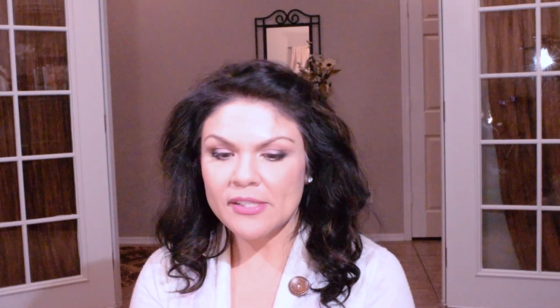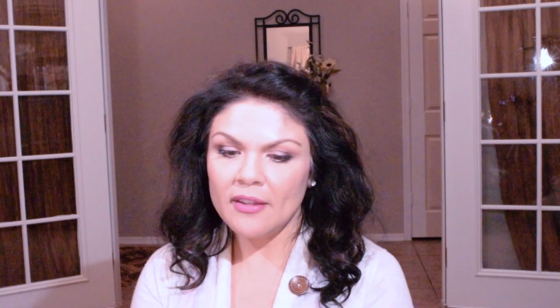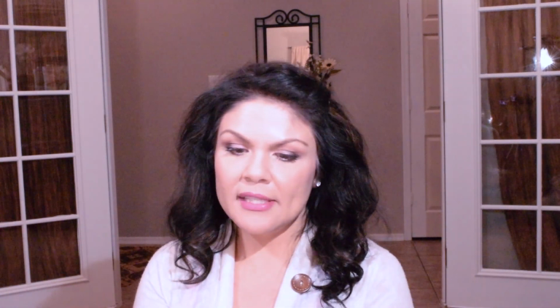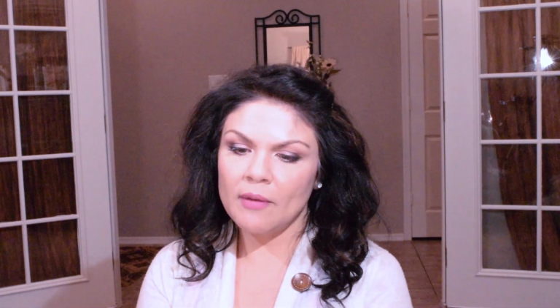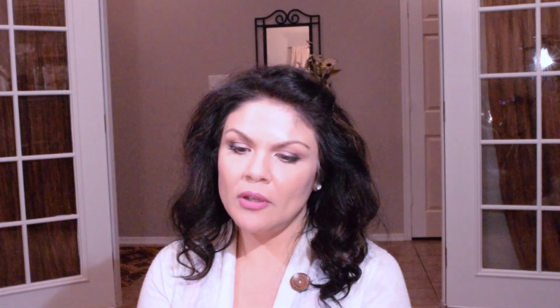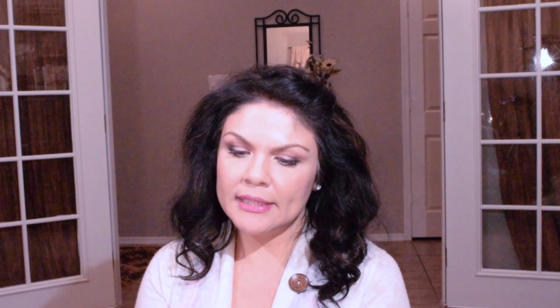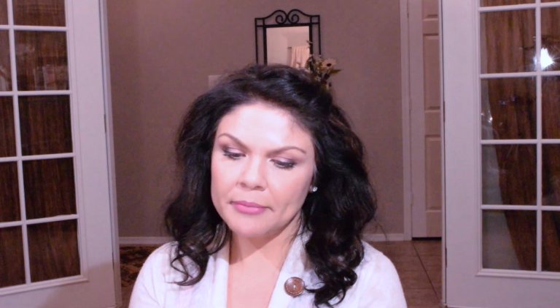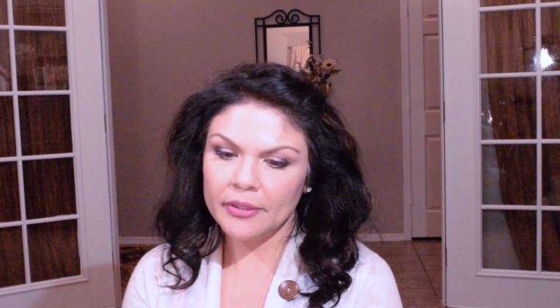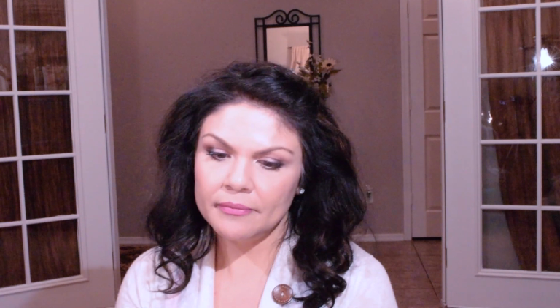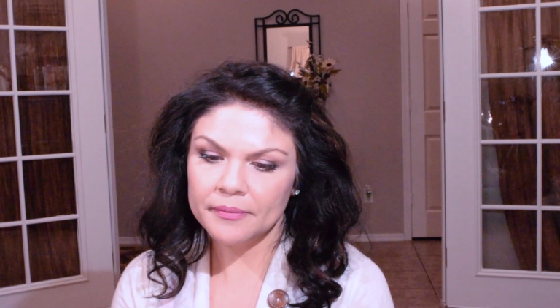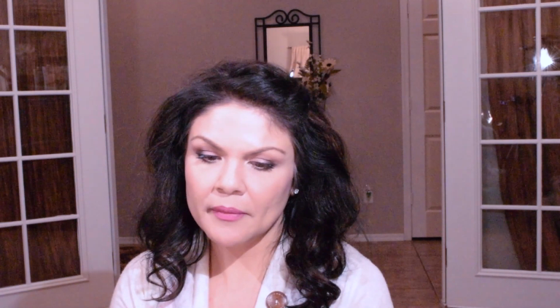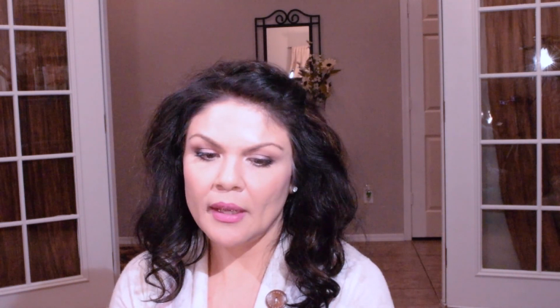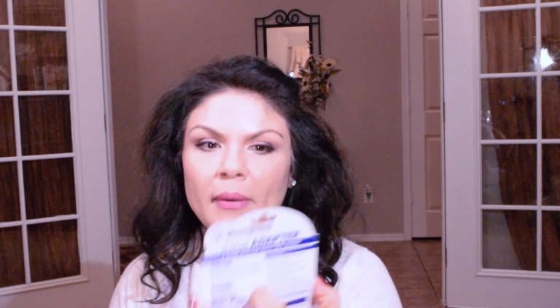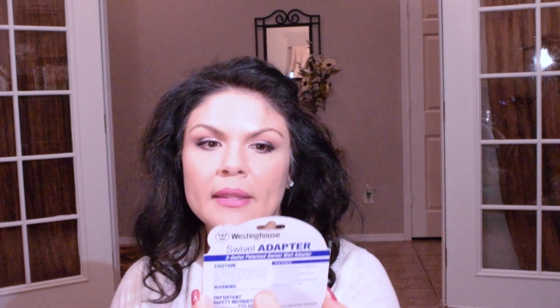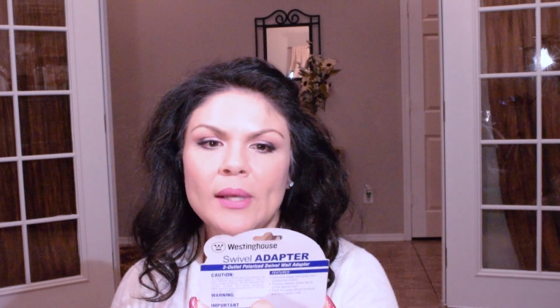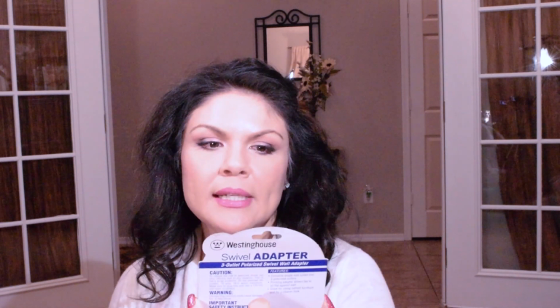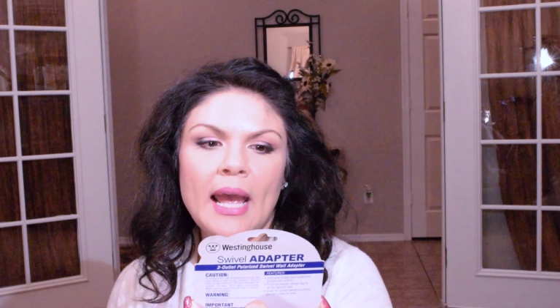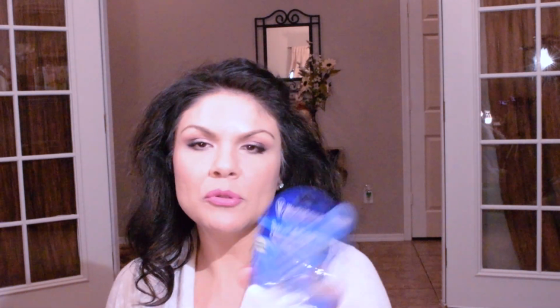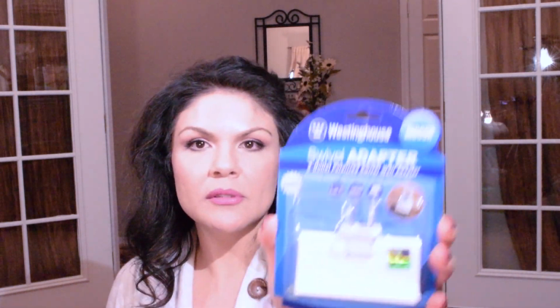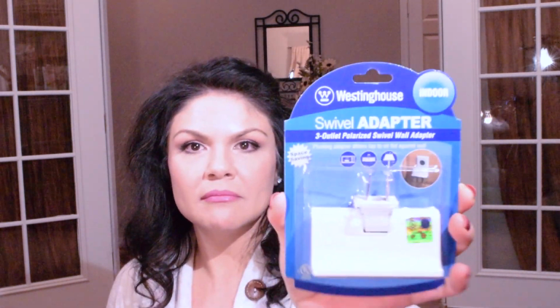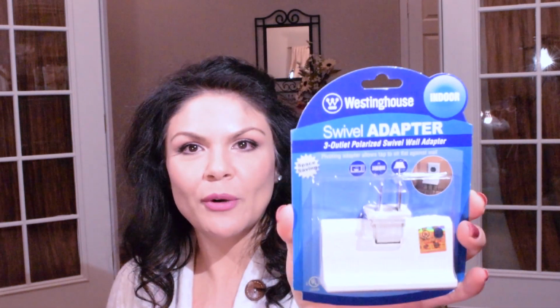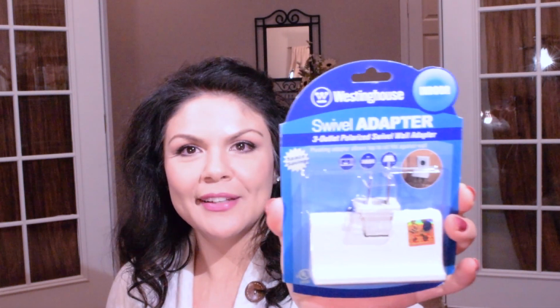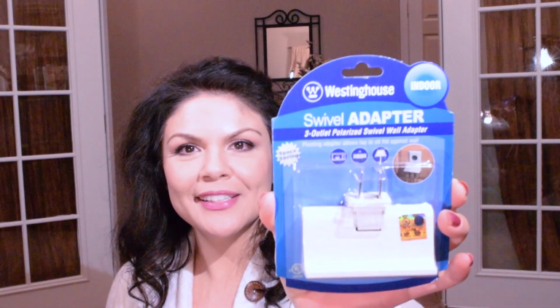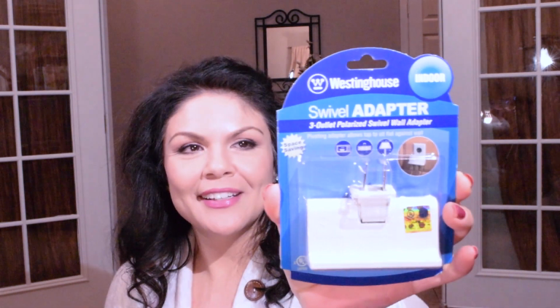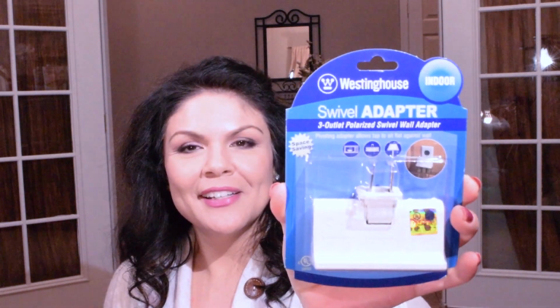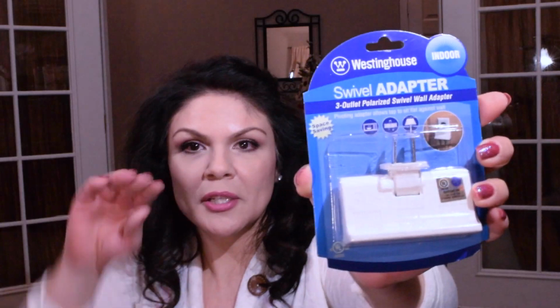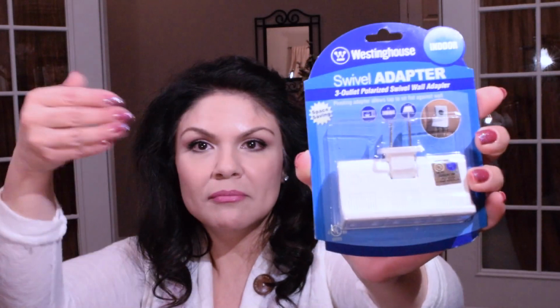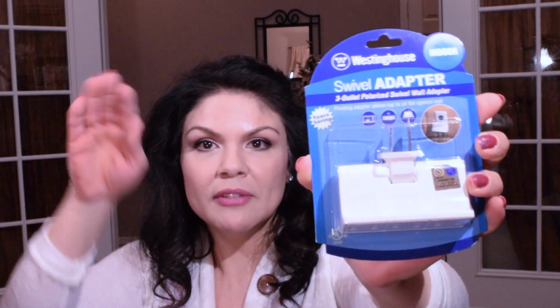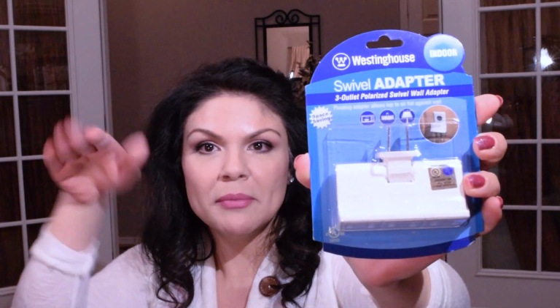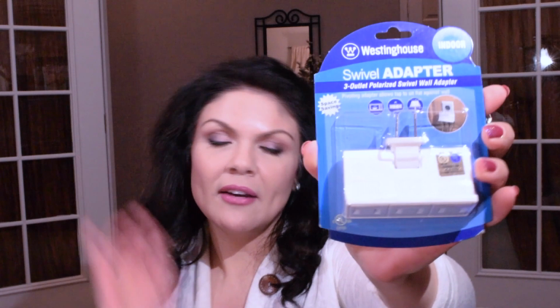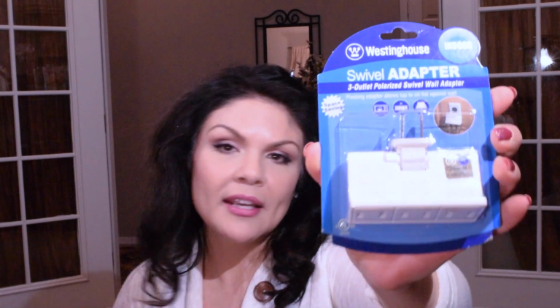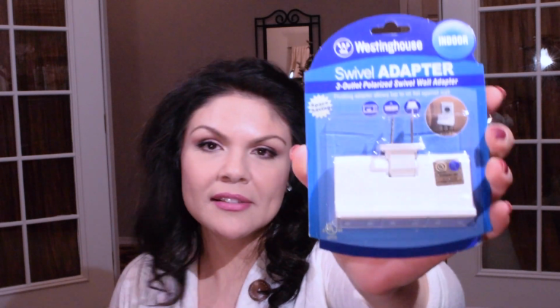I saw this swivel adapter by the Westinghouse brand — you can move it up and down.